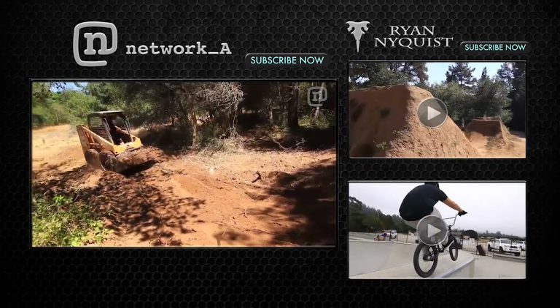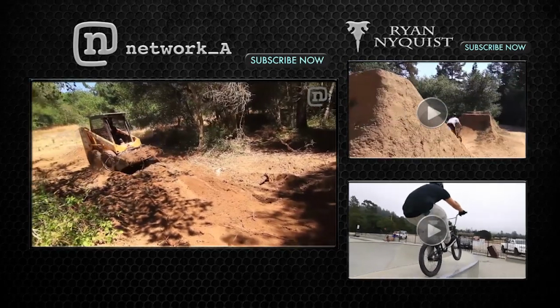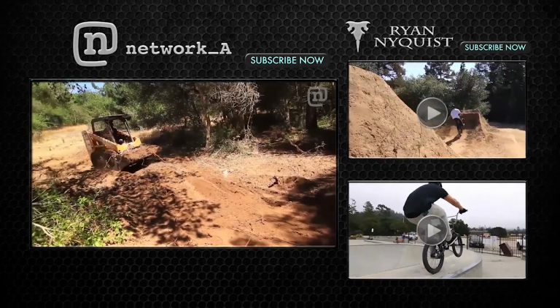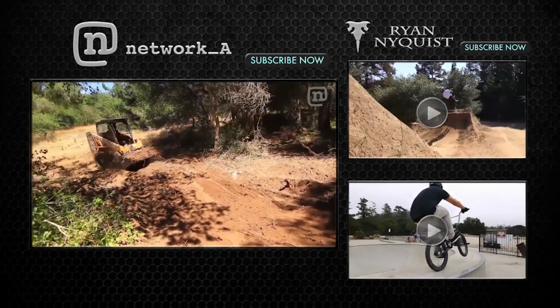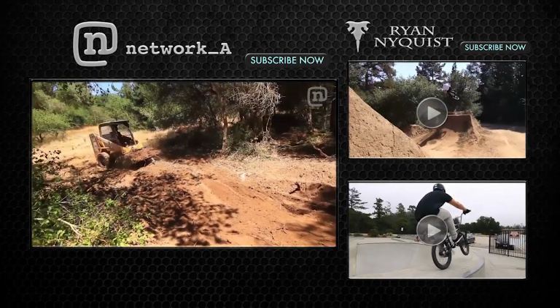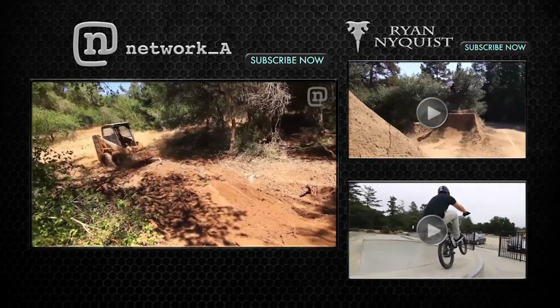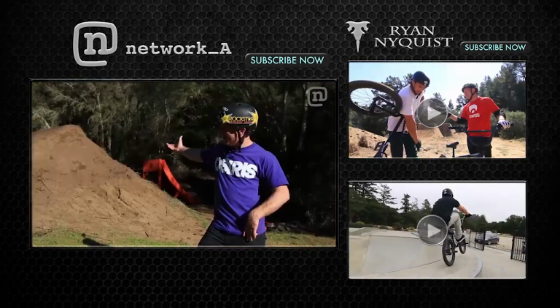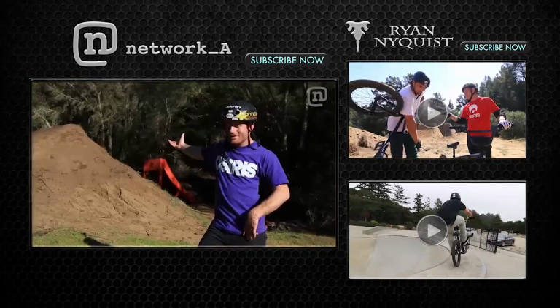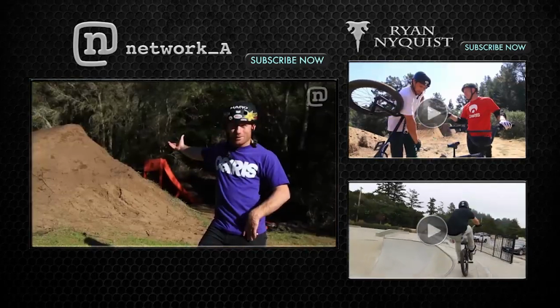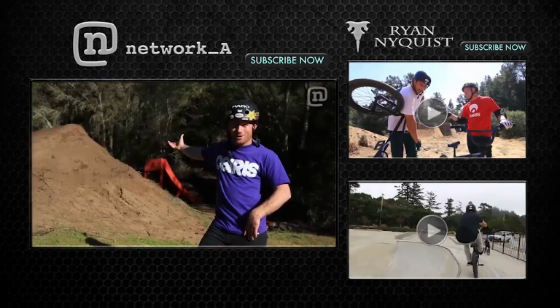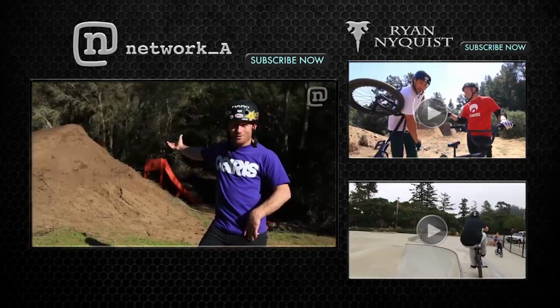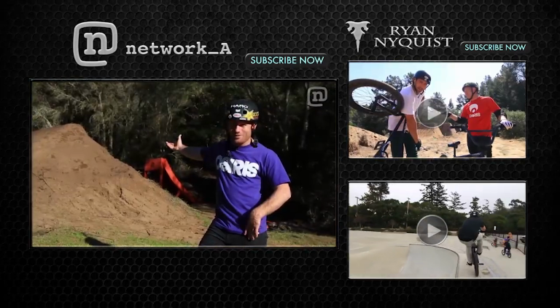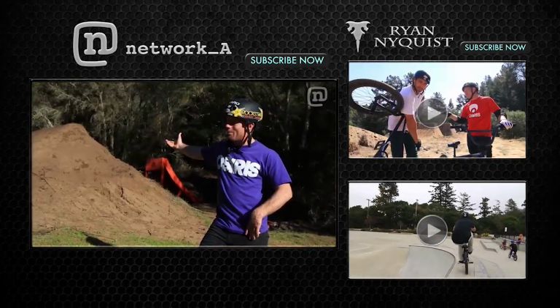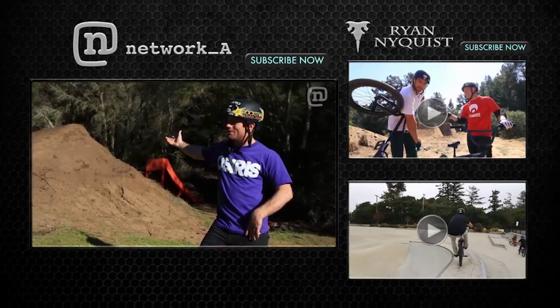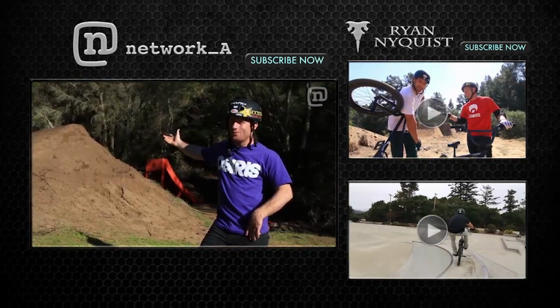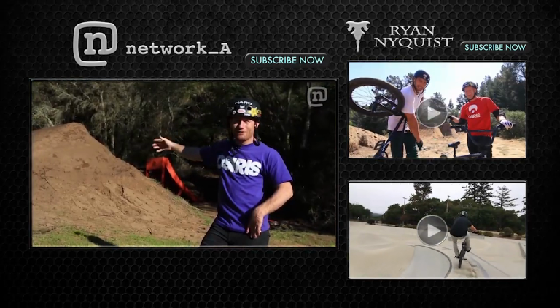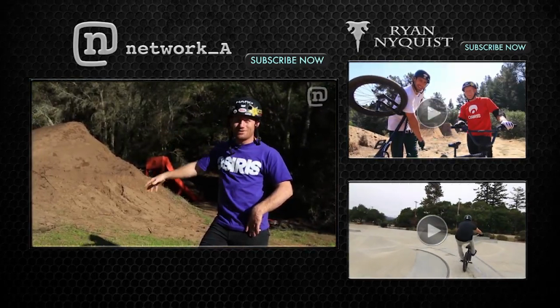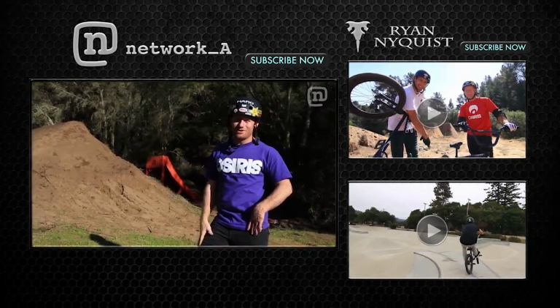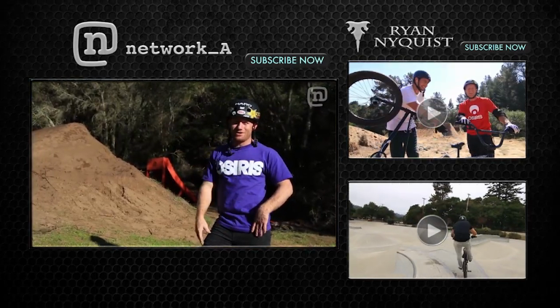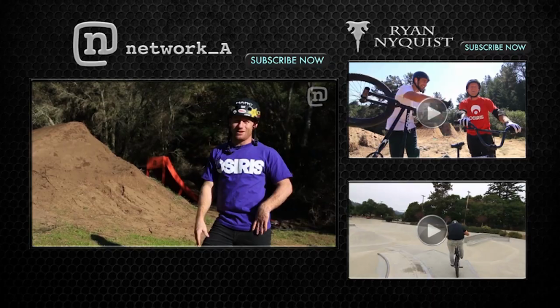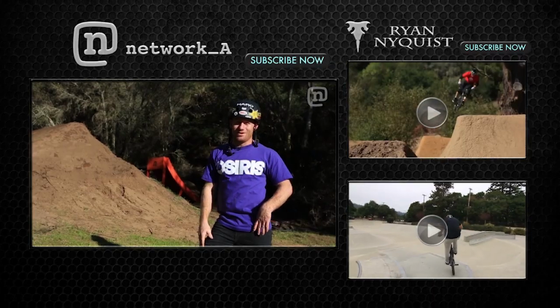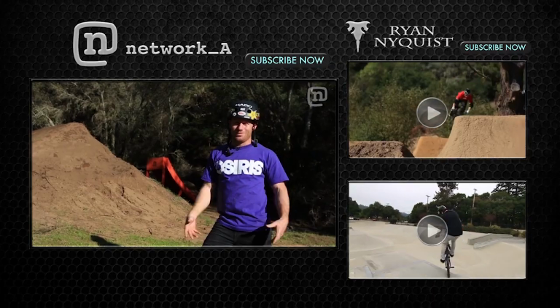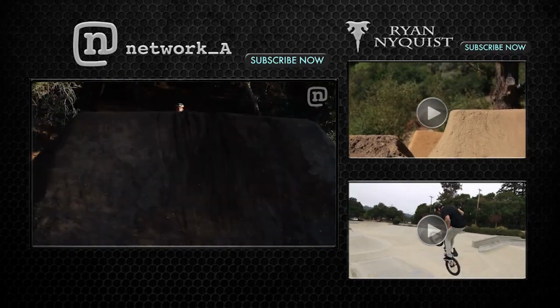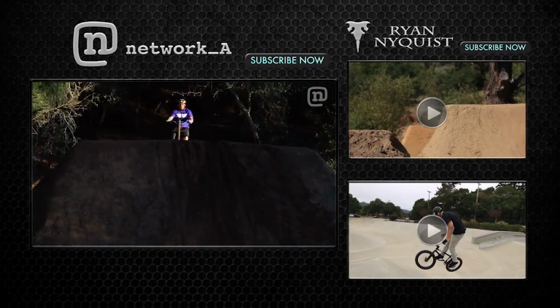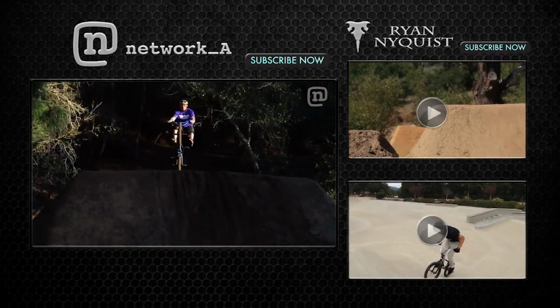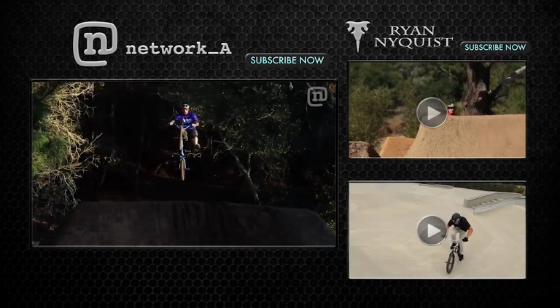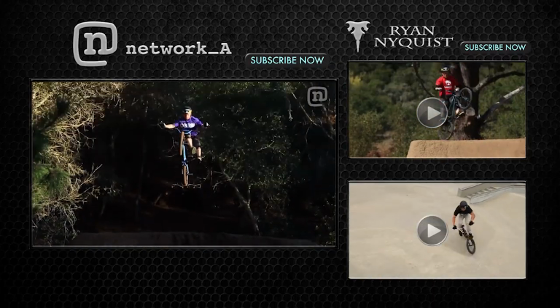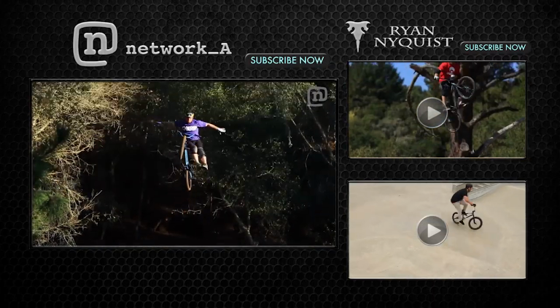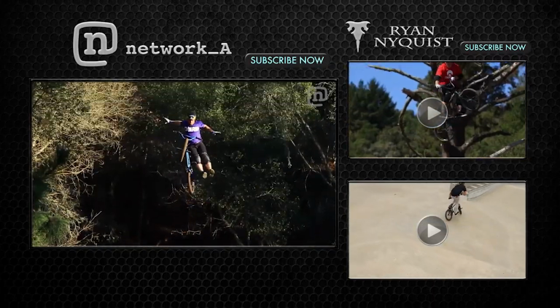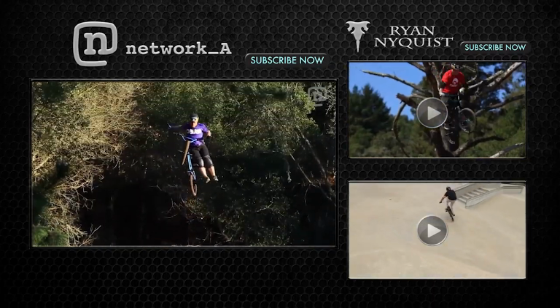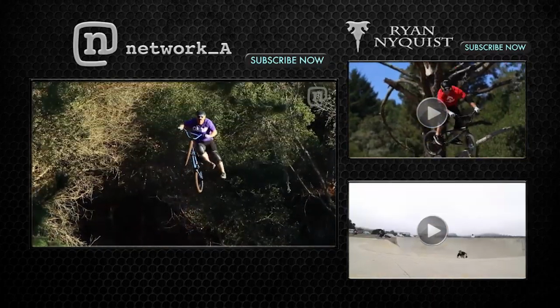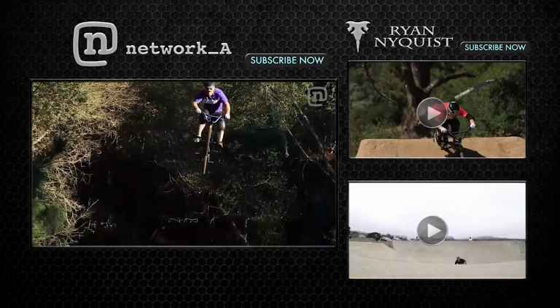We're out here at Freedom 40. That is a big jump. Got my boys here. We're gonna have a good session — what's on the menu? Tricks. And lots of them.